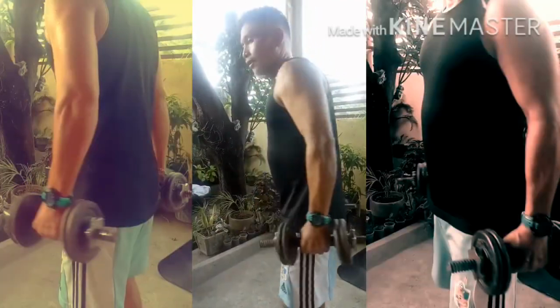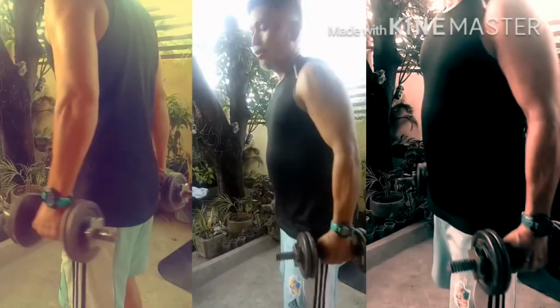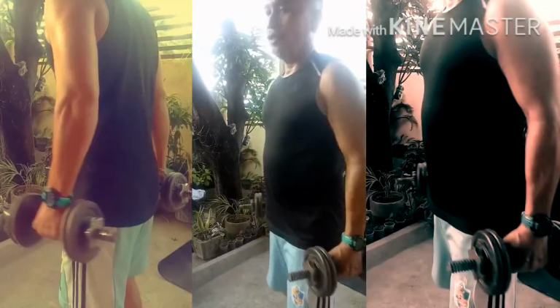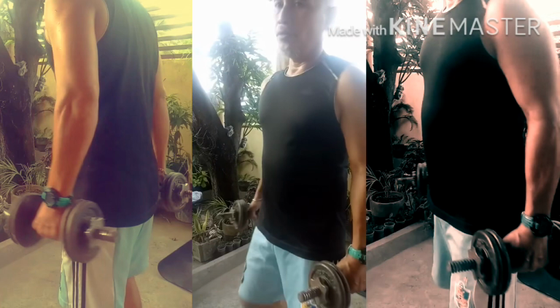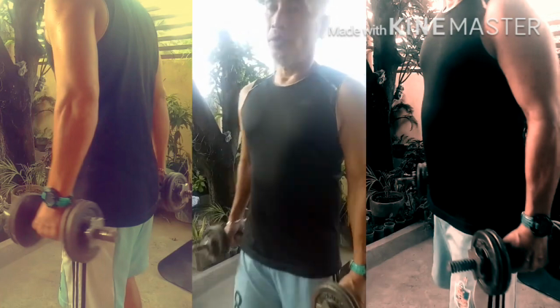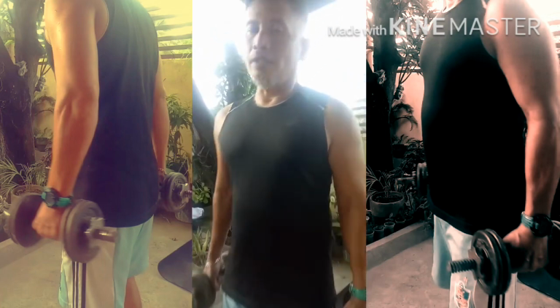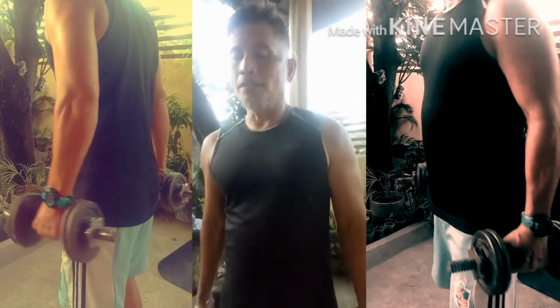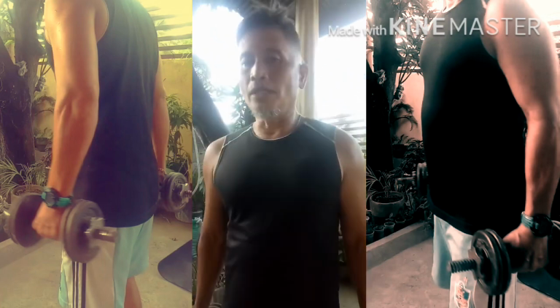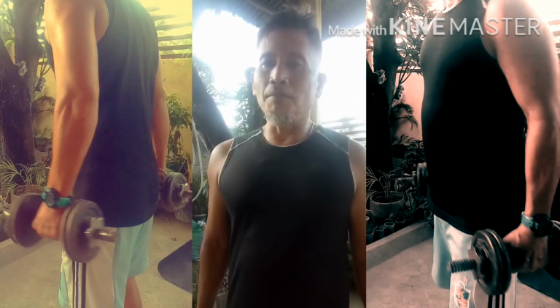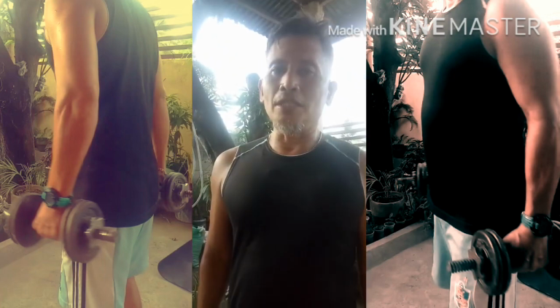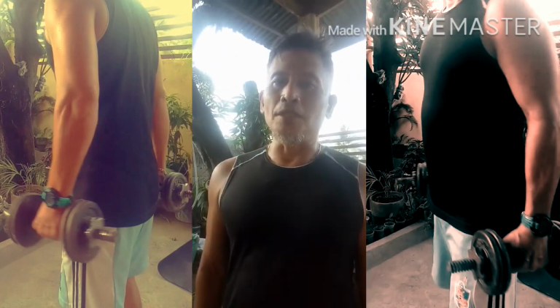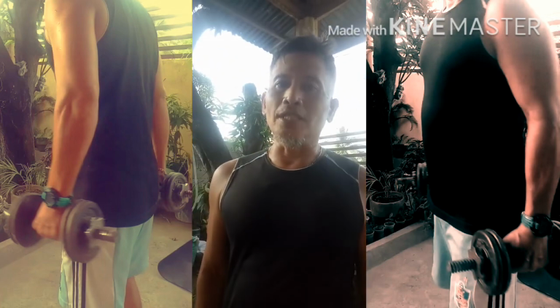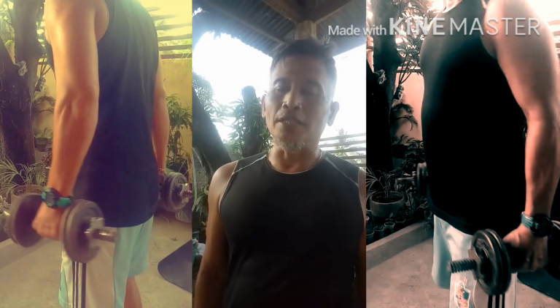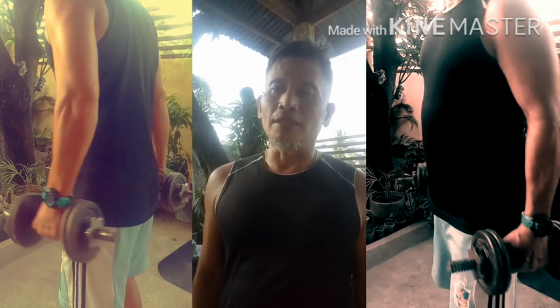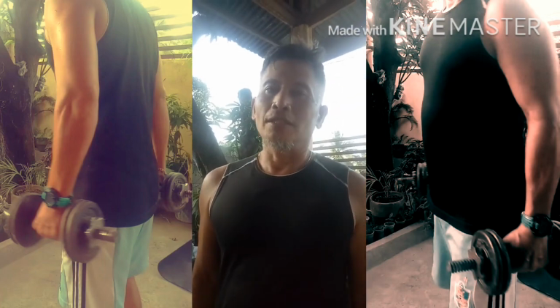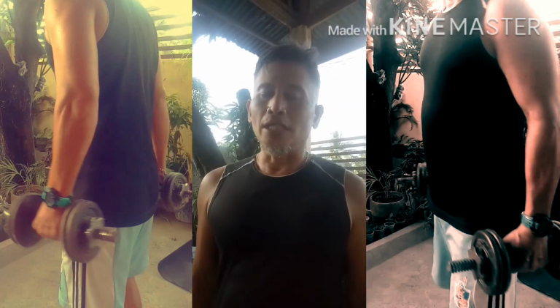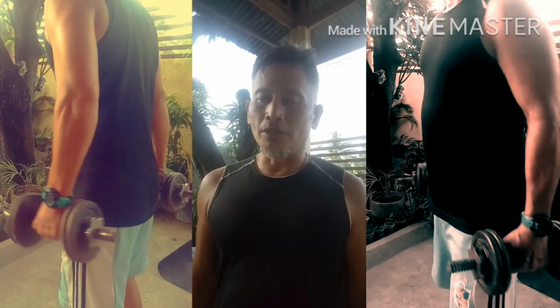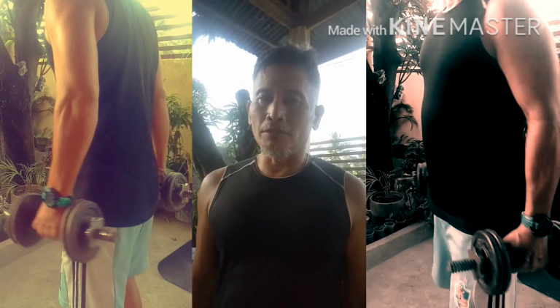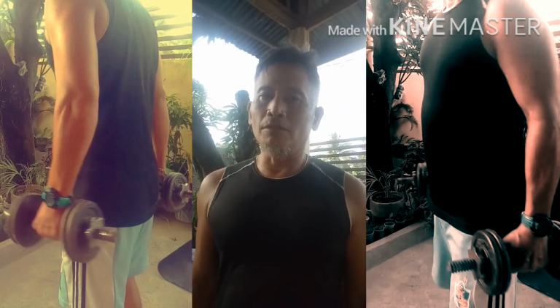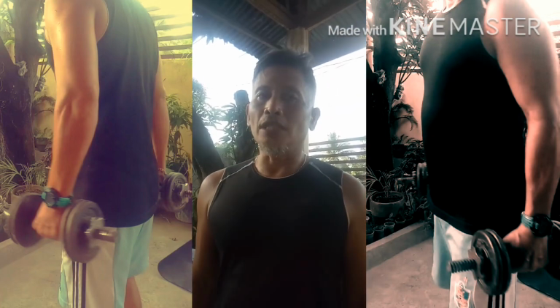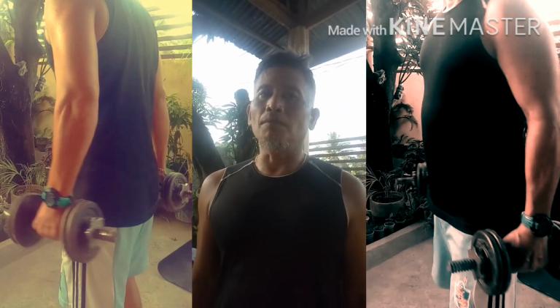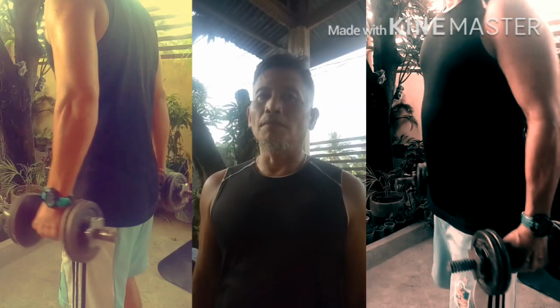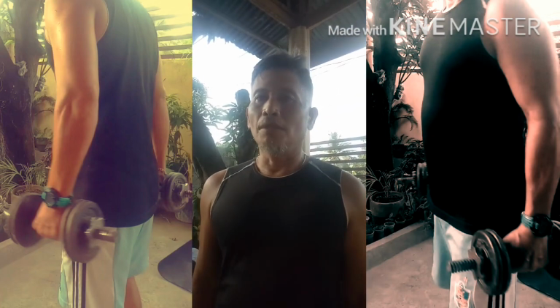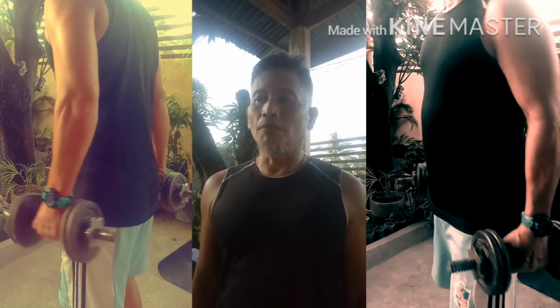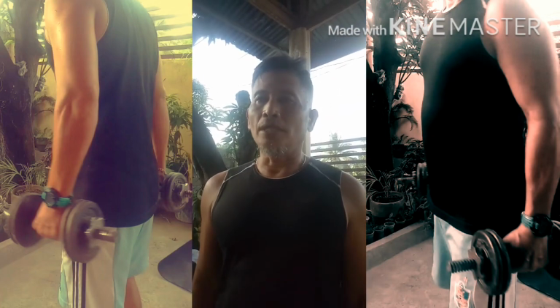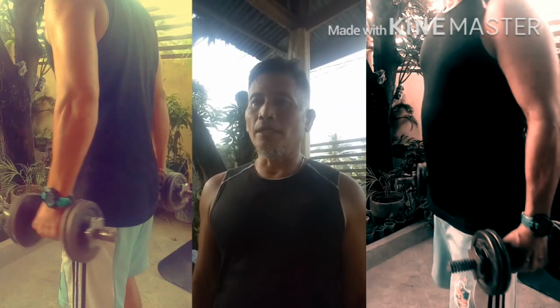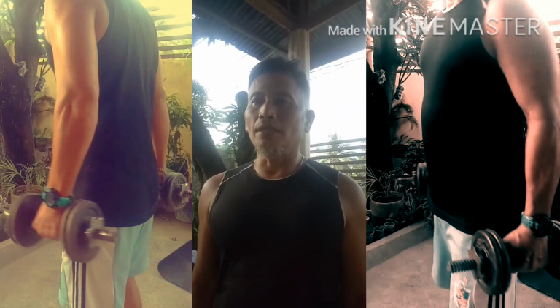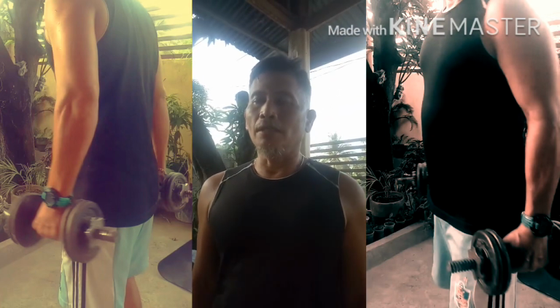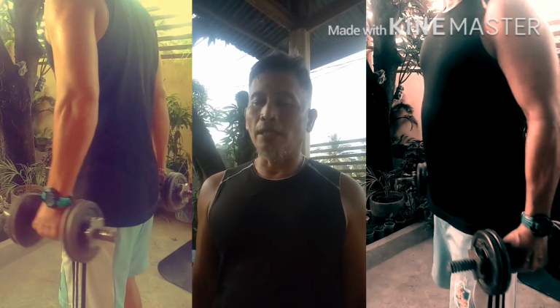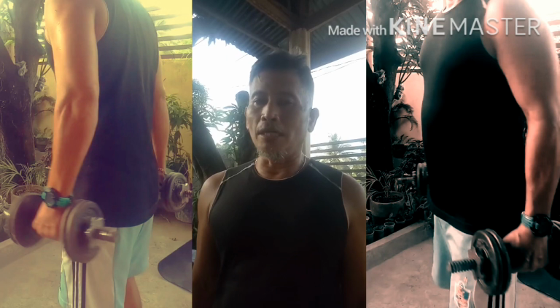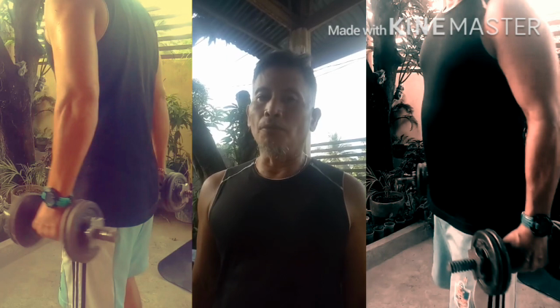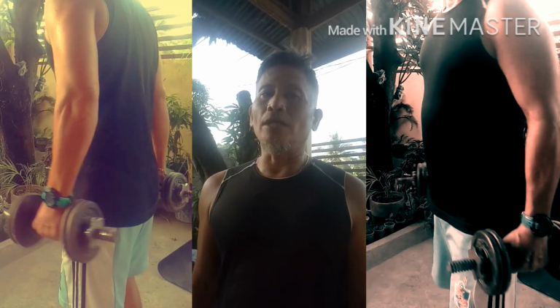Hello everyone, welcome back to my channel. I will show you some of my workout.